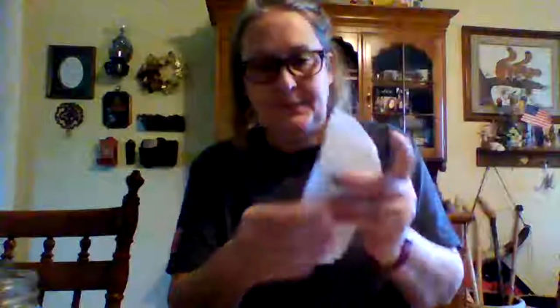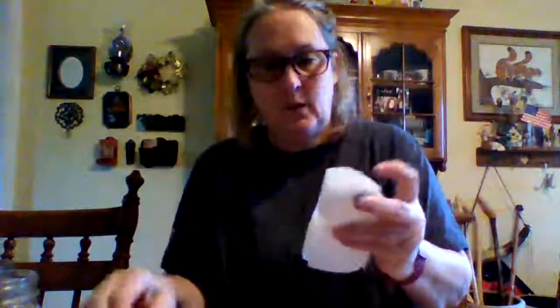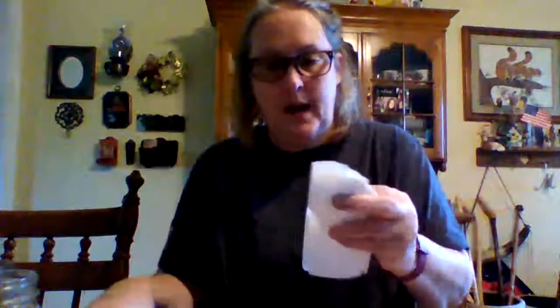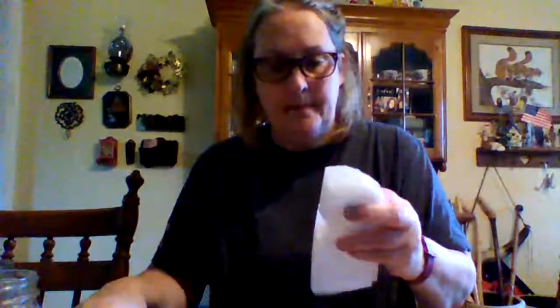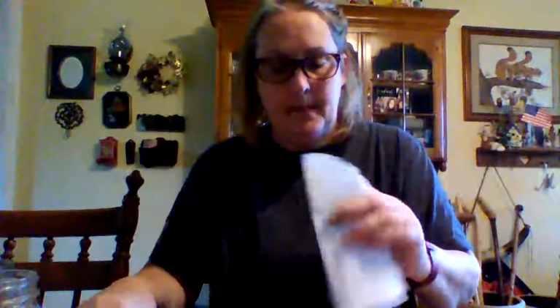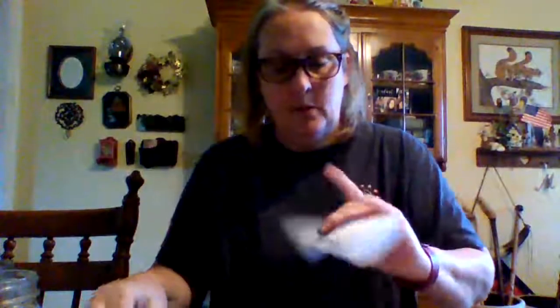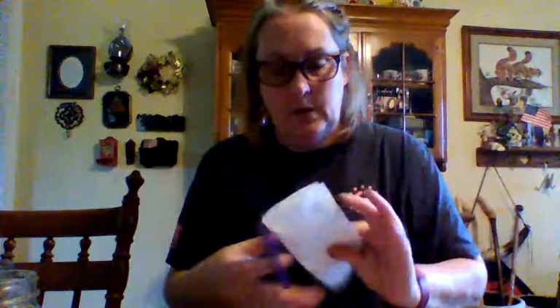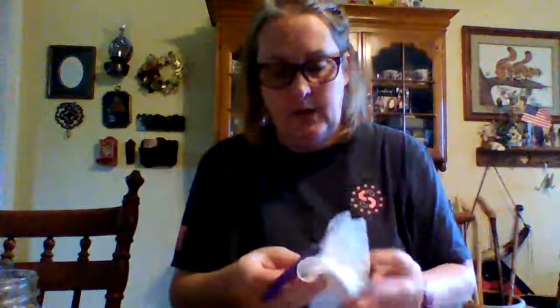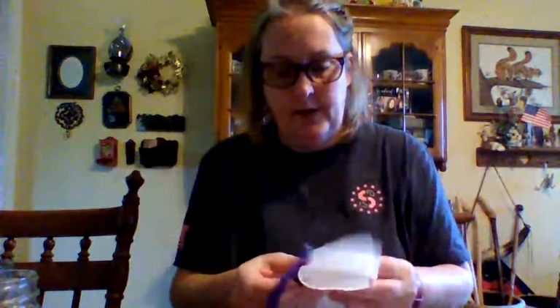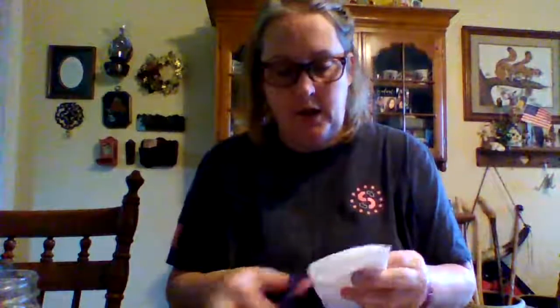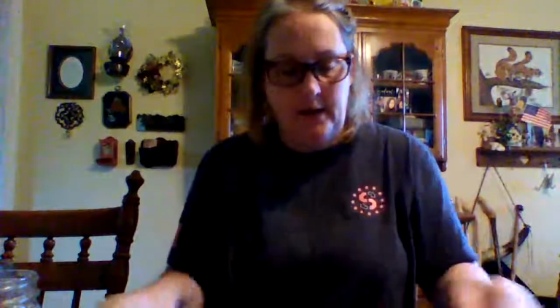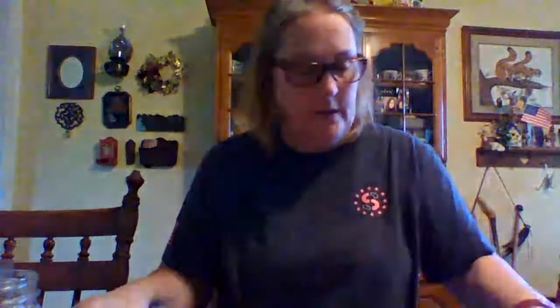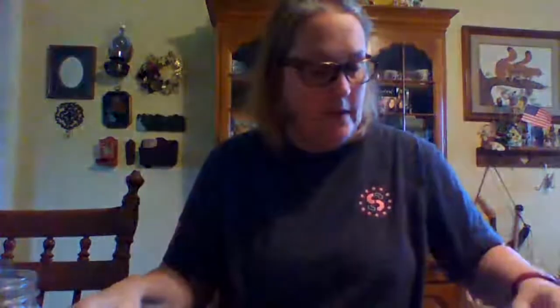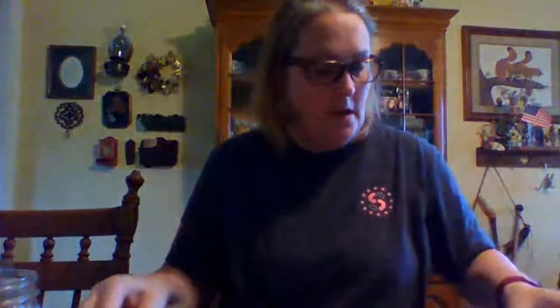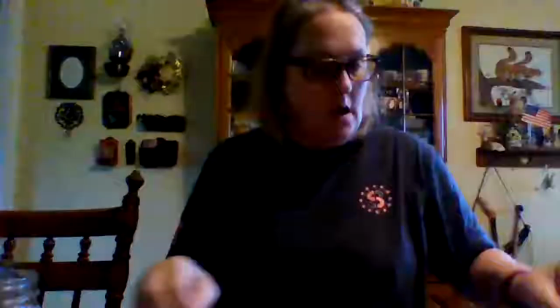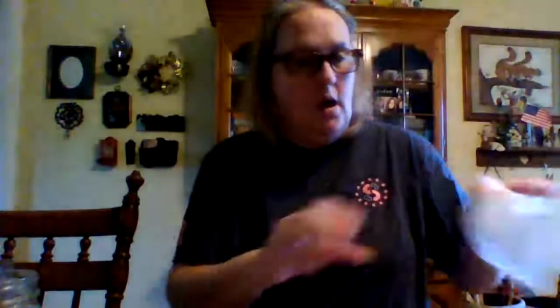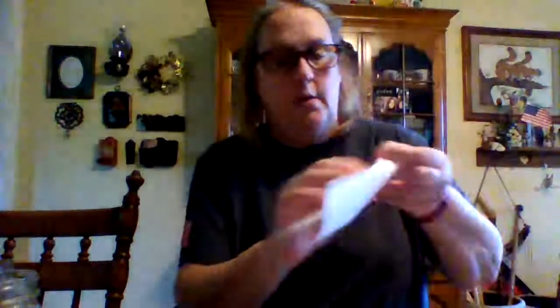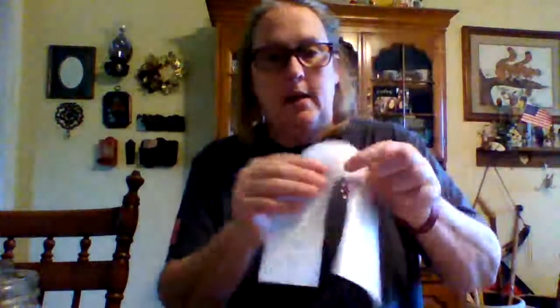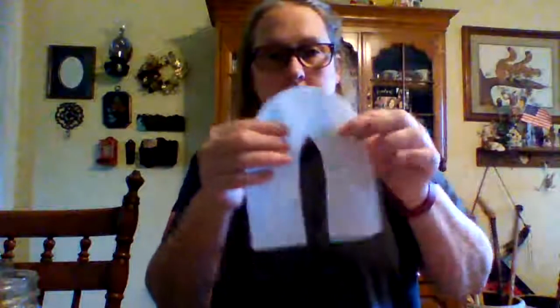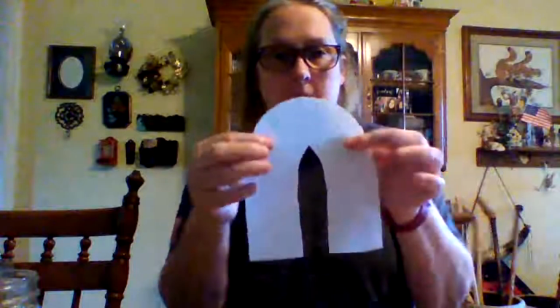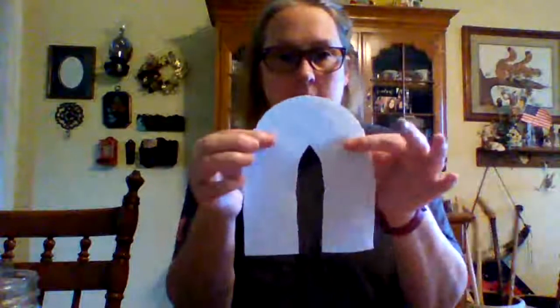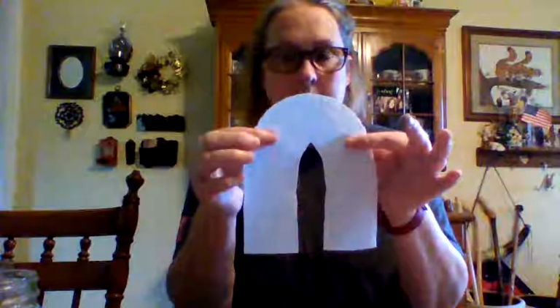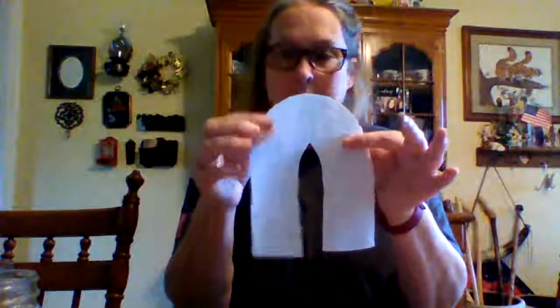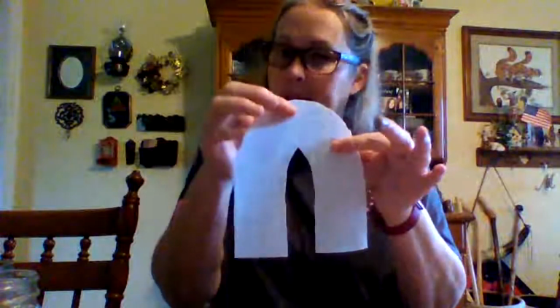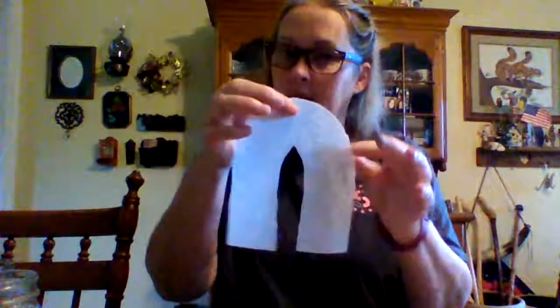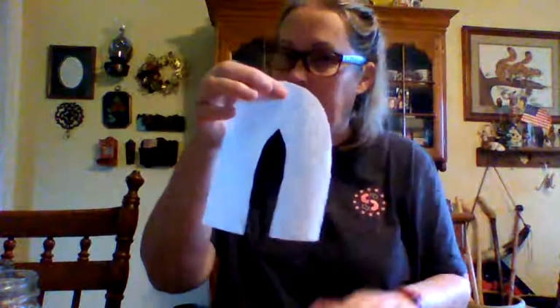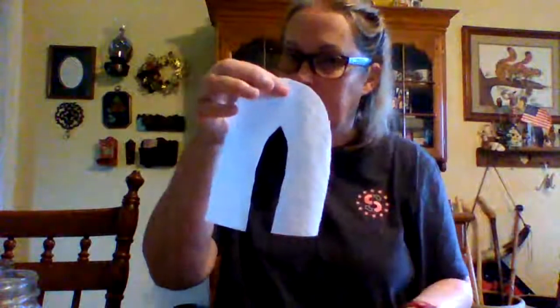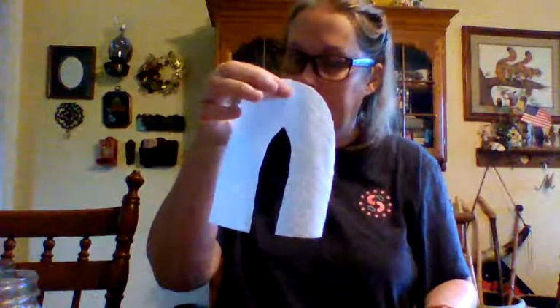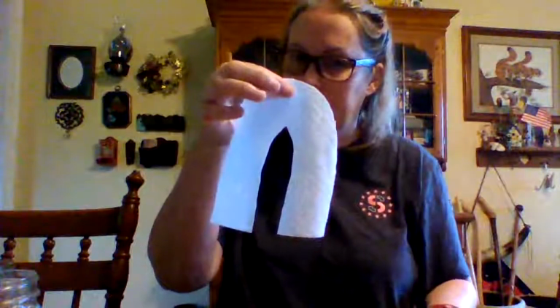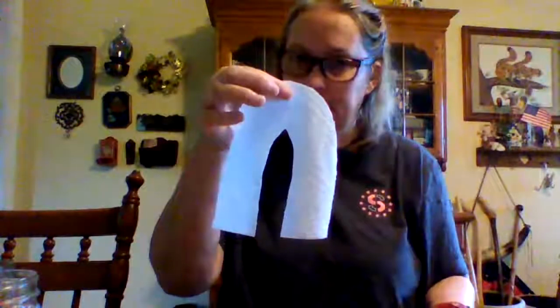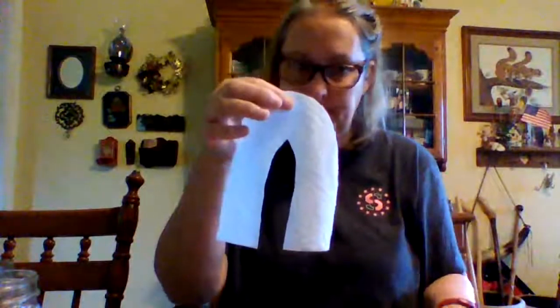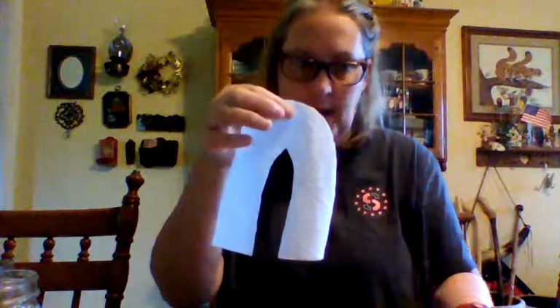And I didn't finish cutting that one — here we go. And it comes out and it looks like this.